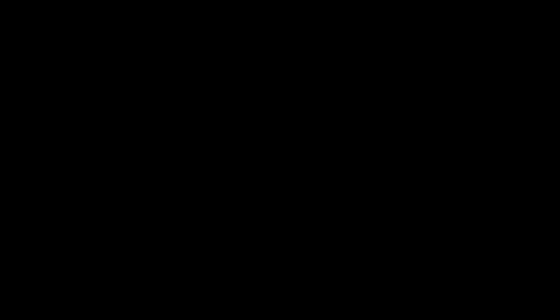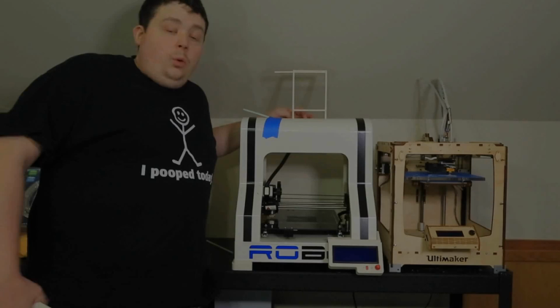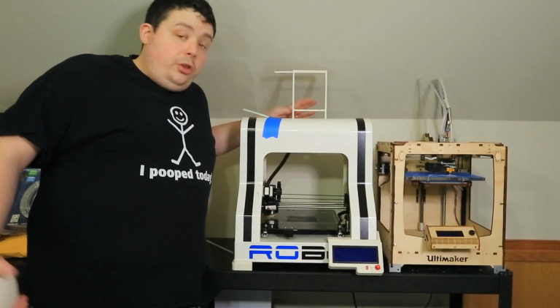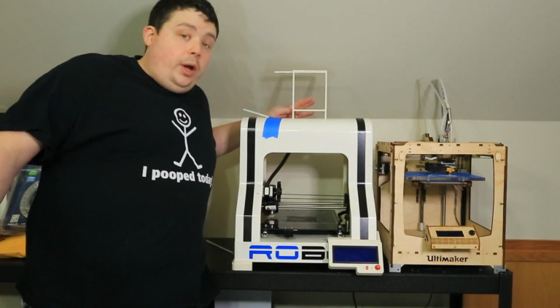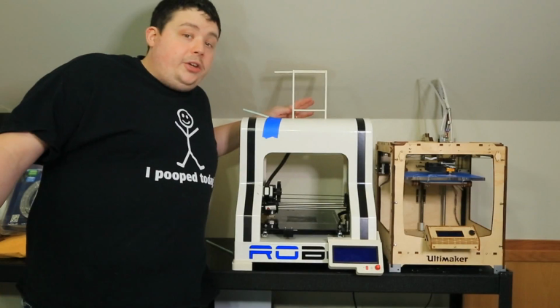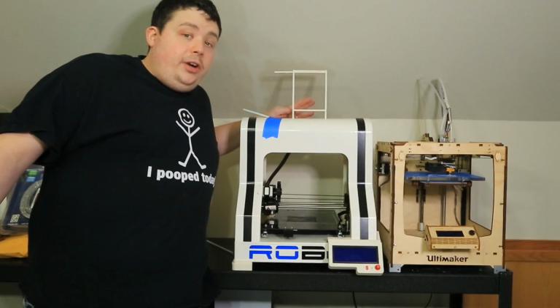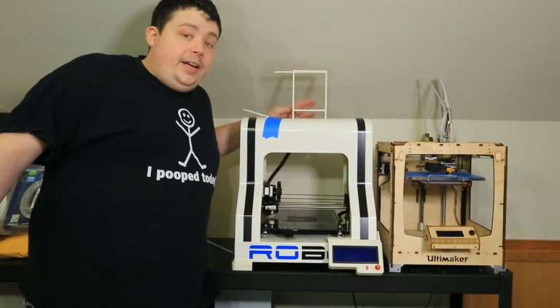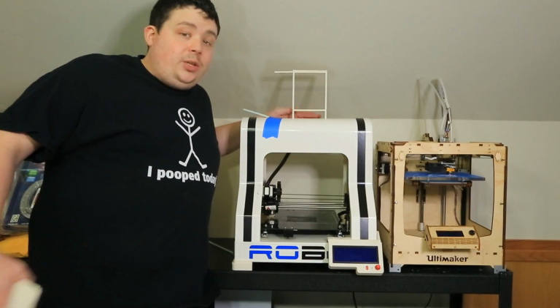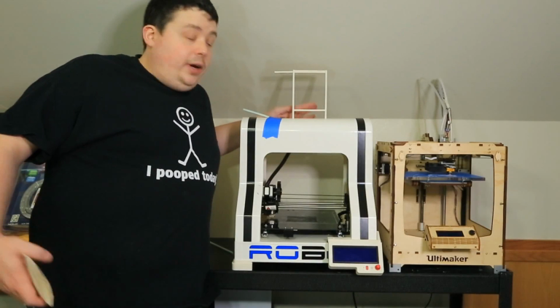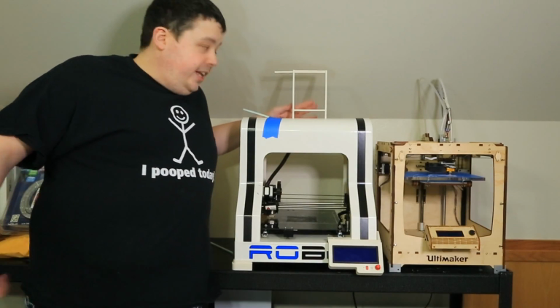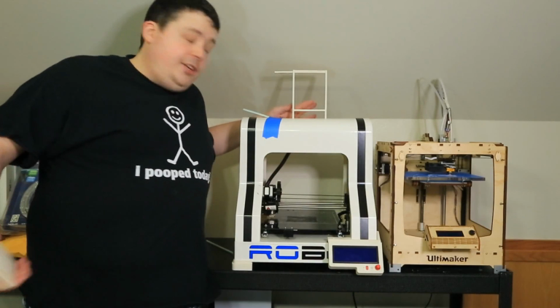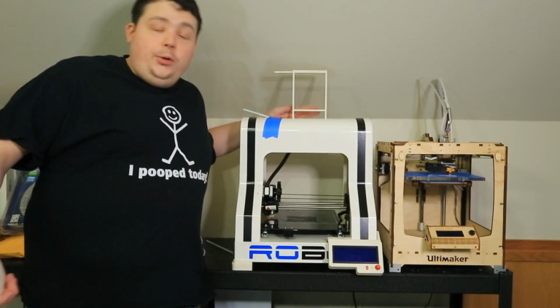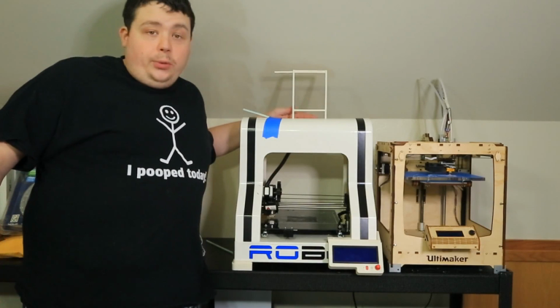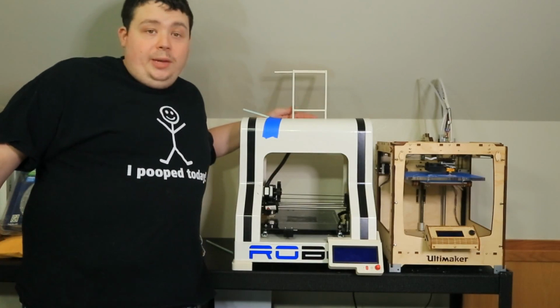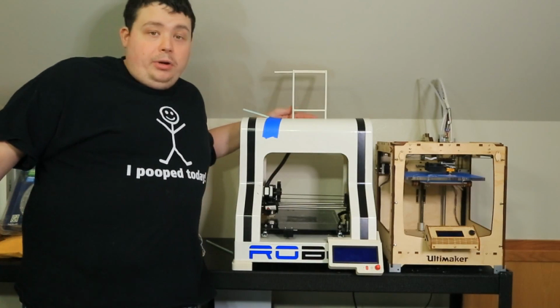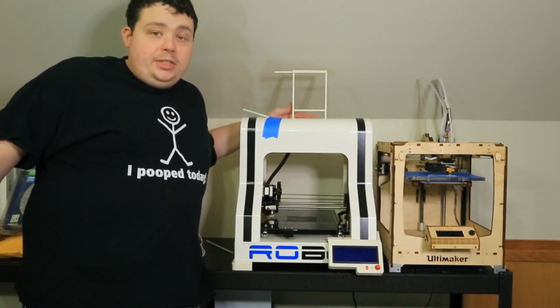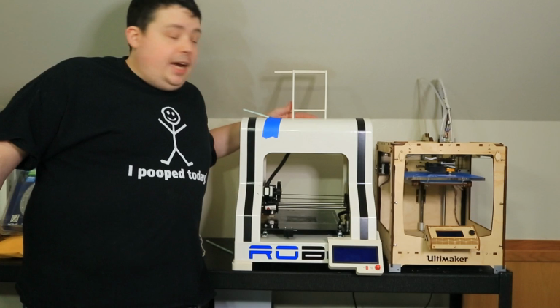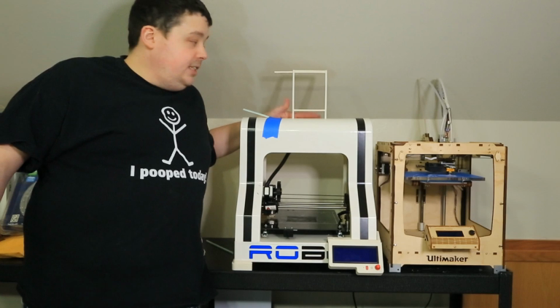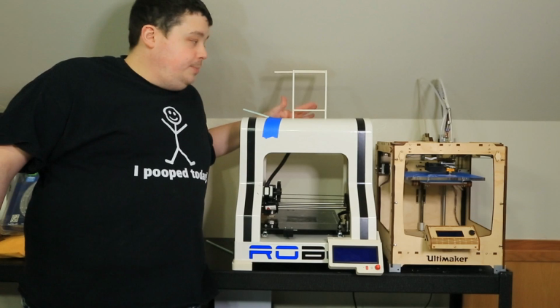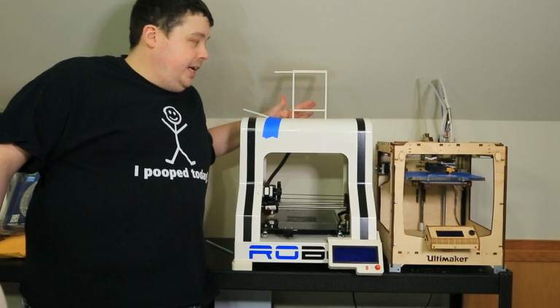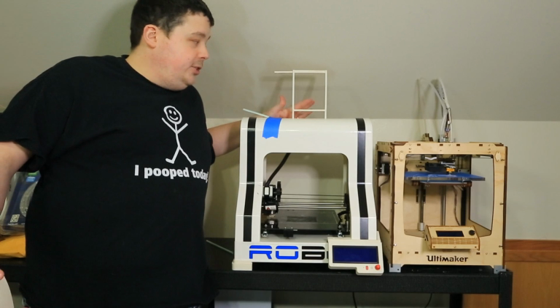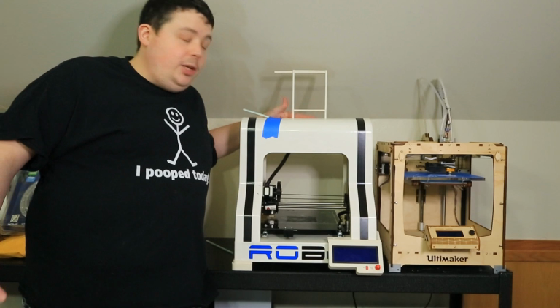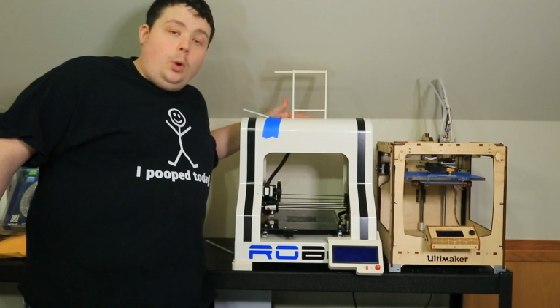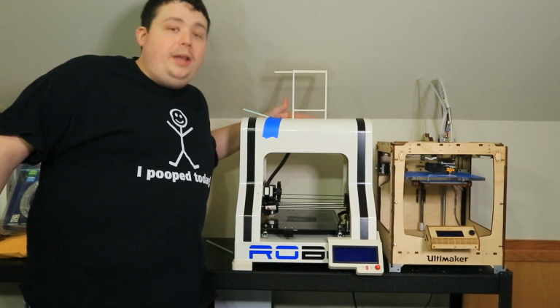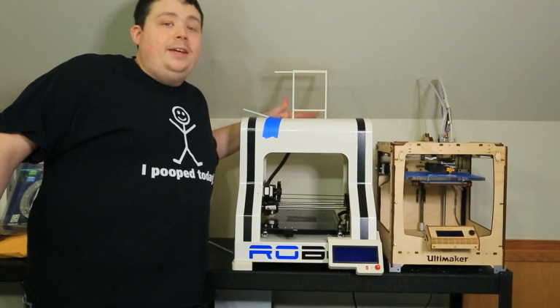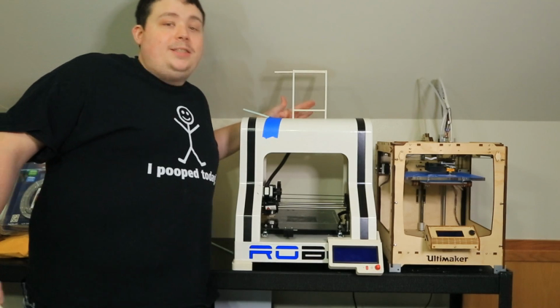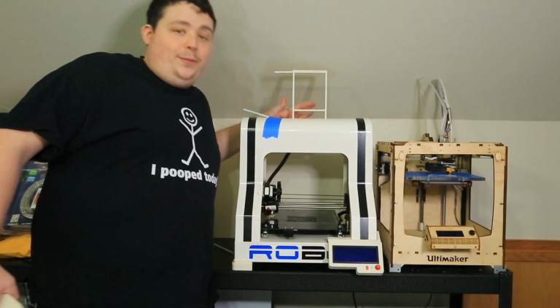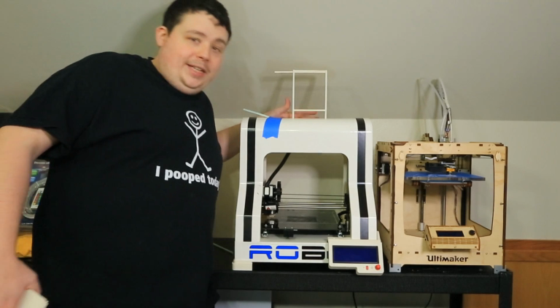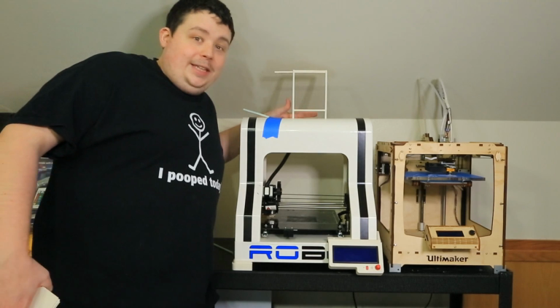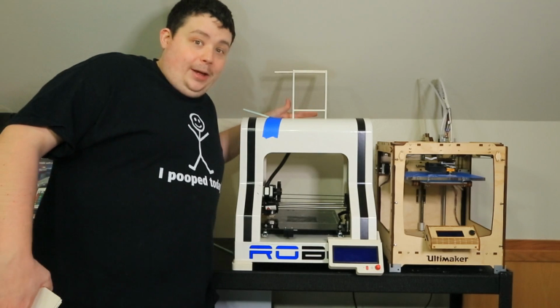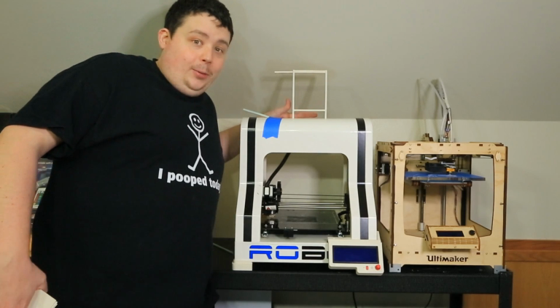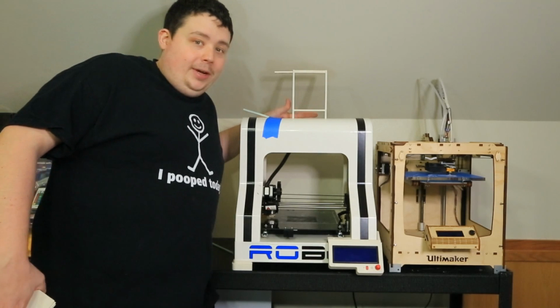The quick and dirty answer why you need two 3D printers is because you need one to fix the other one.